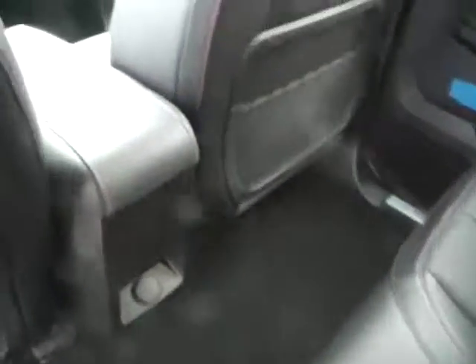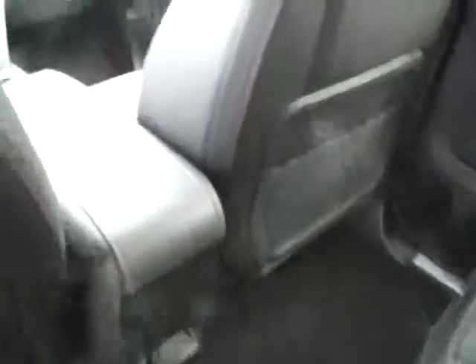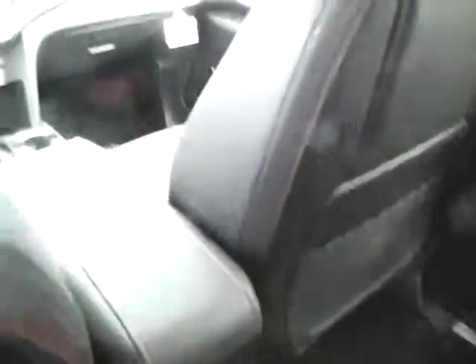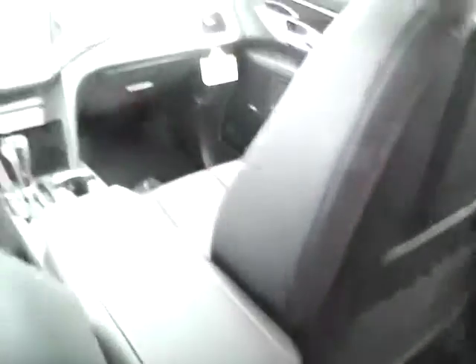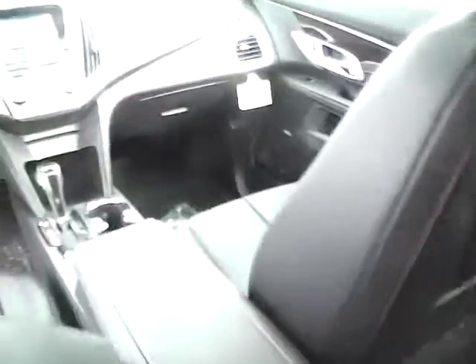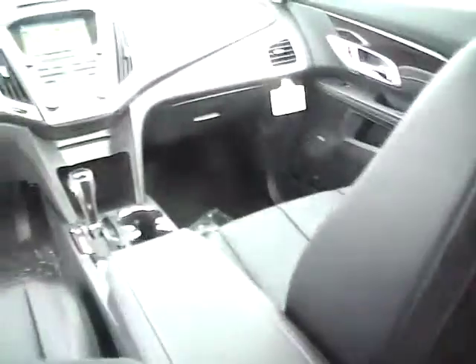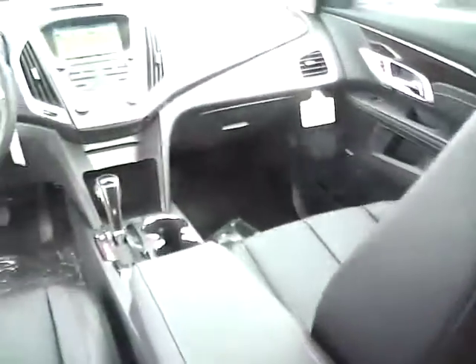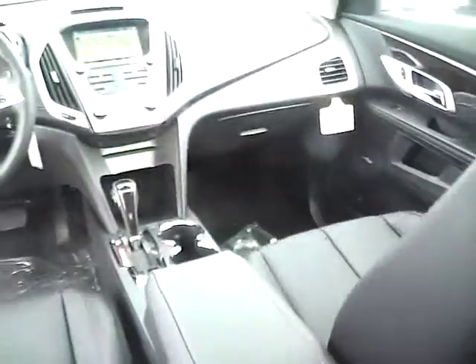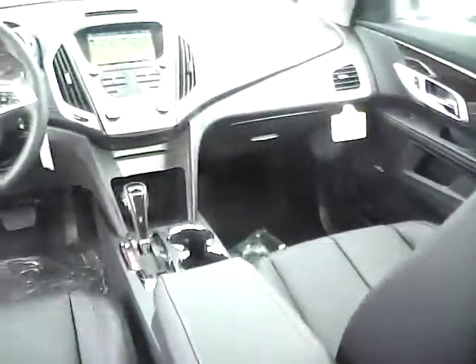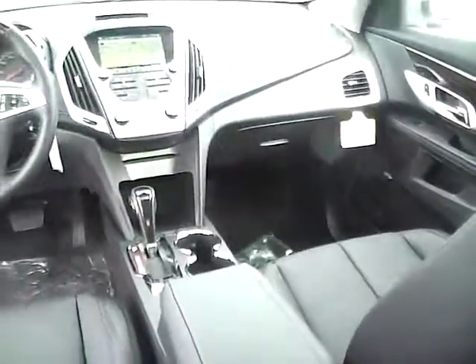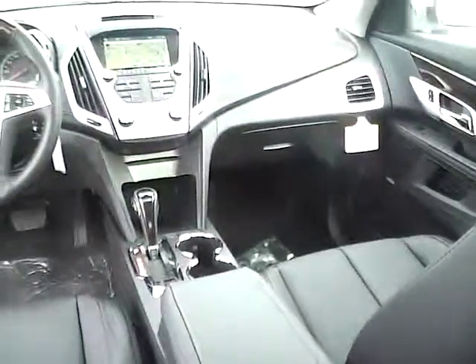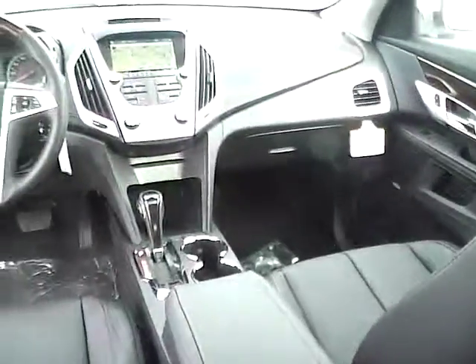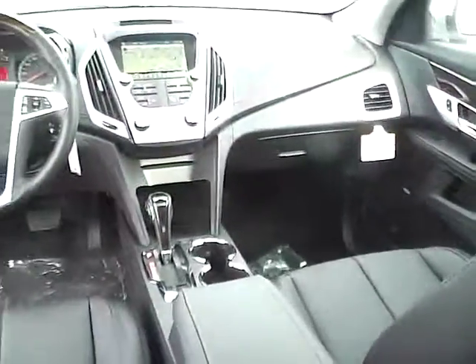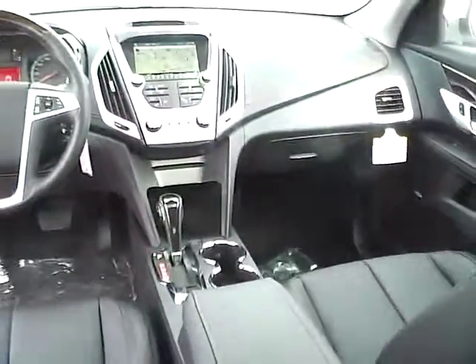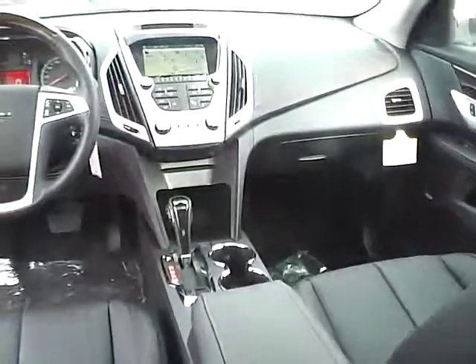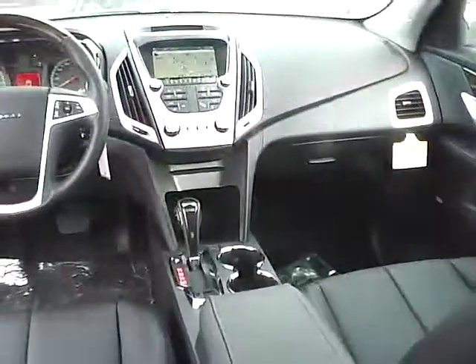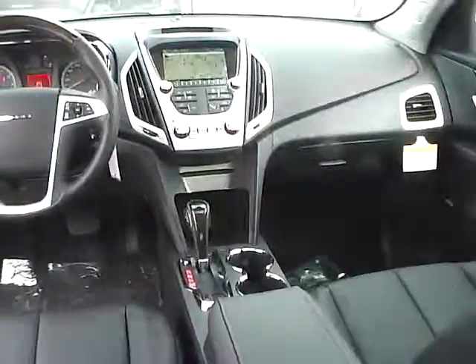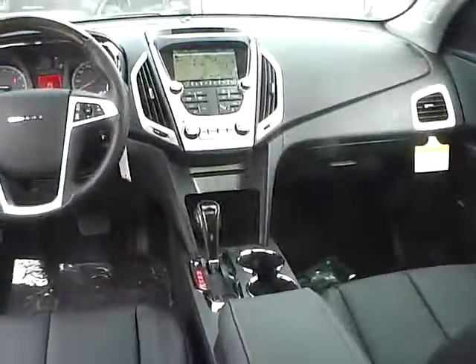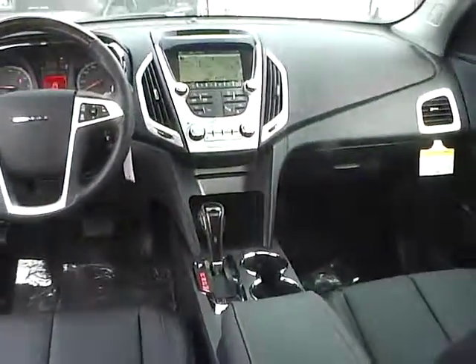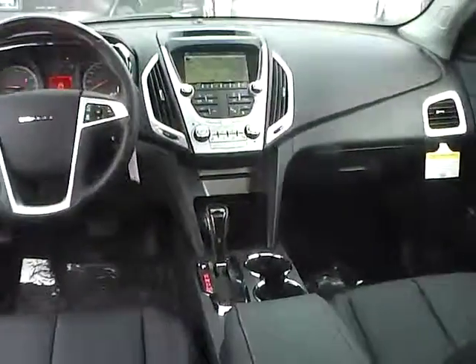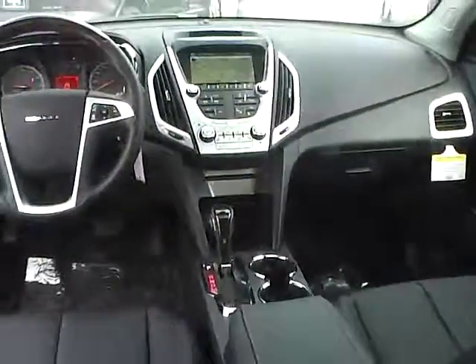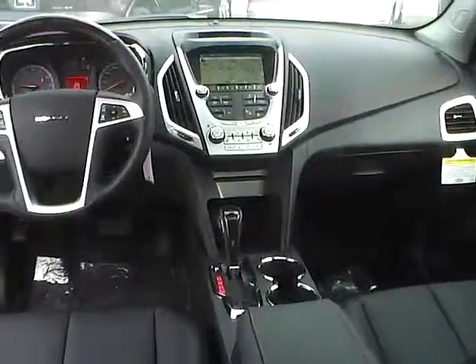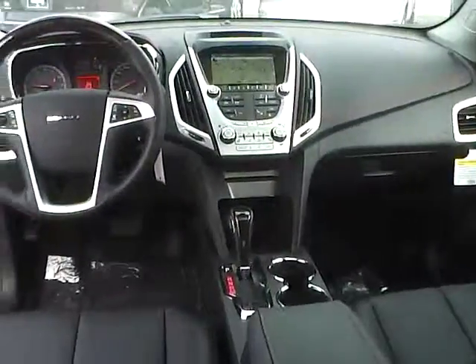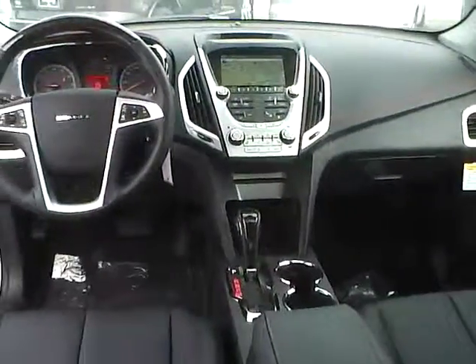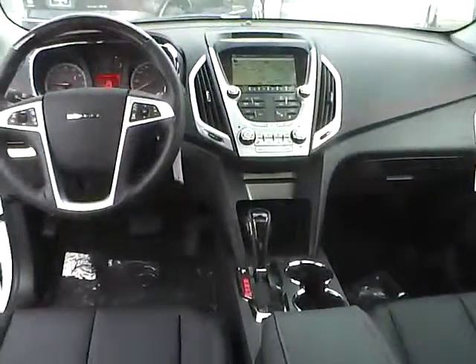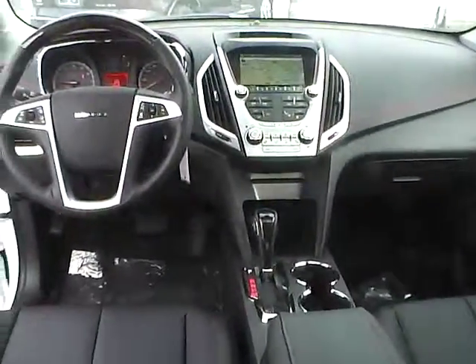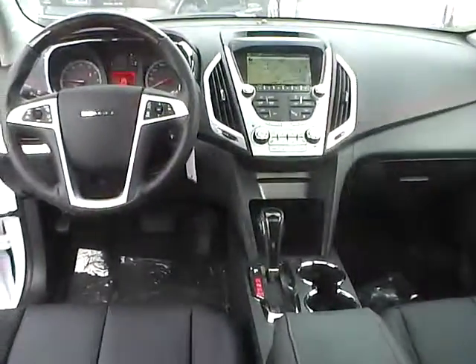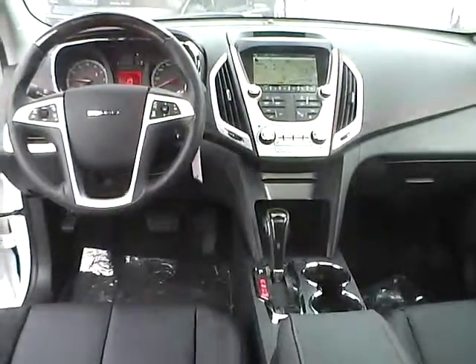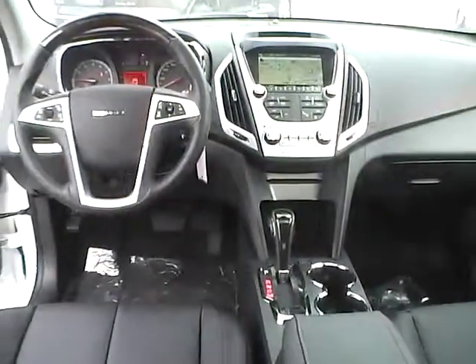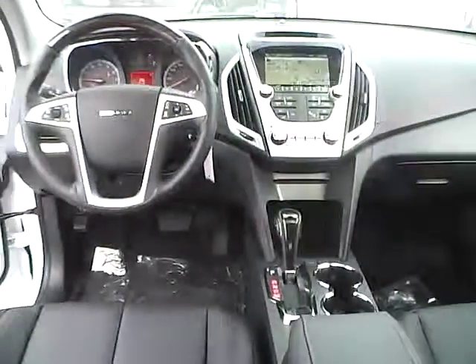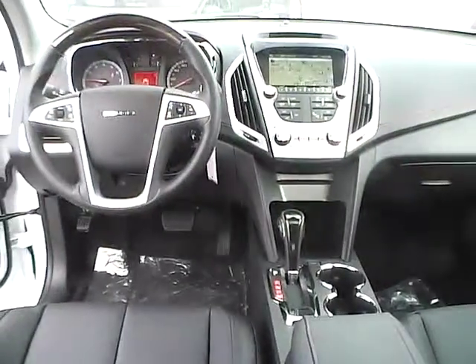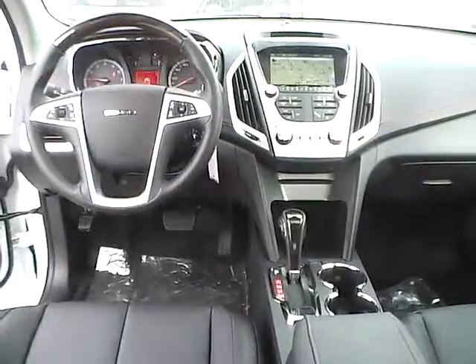Very nice vehicle — come check us out at A to C Automotive on the west side of Columbus.